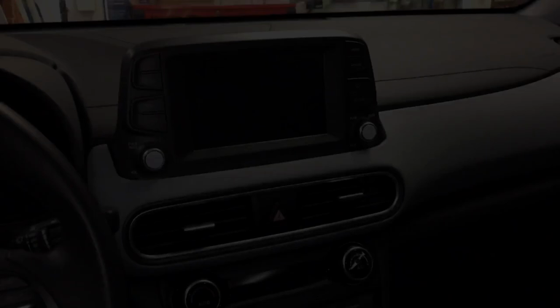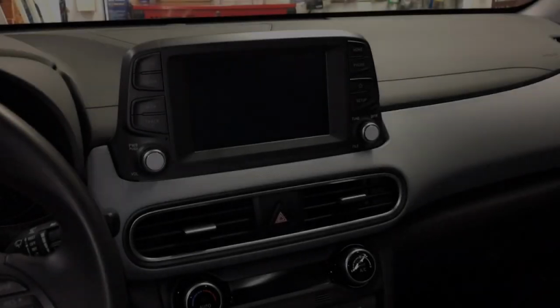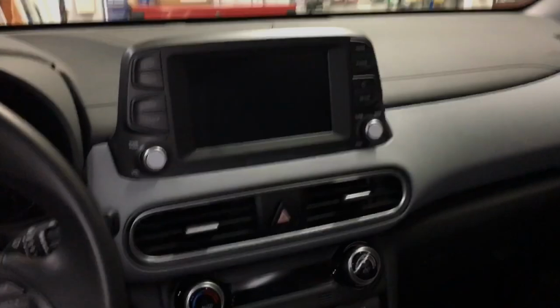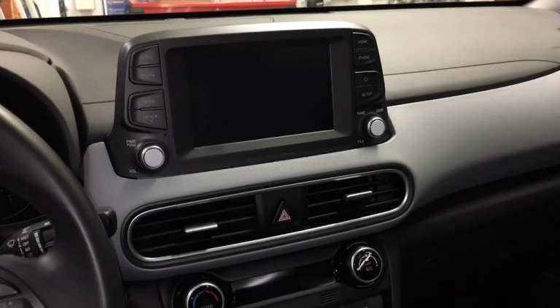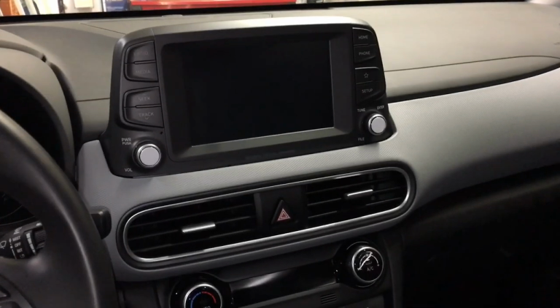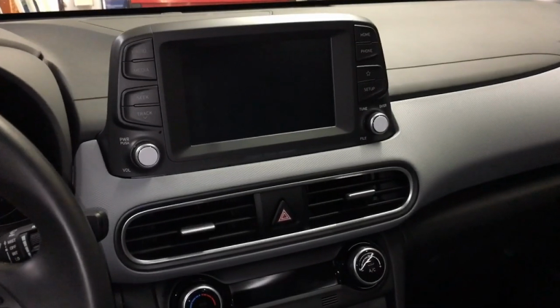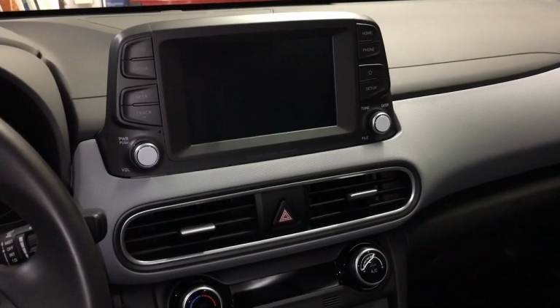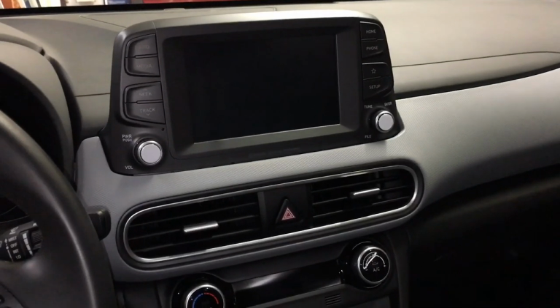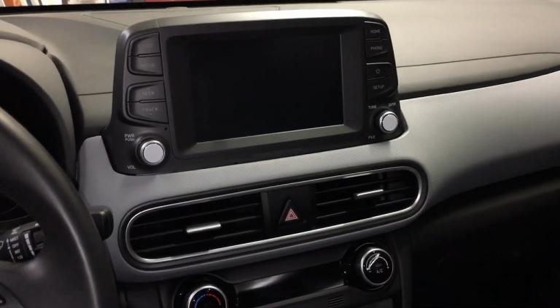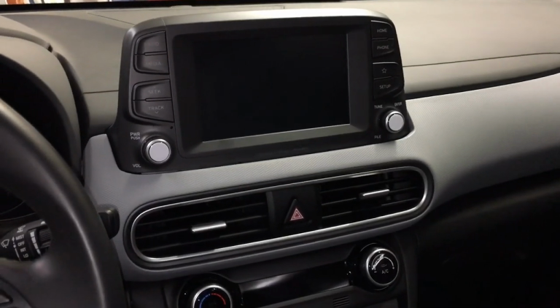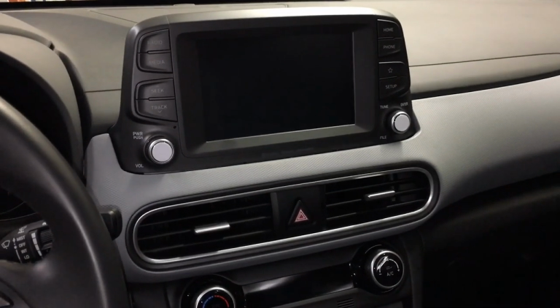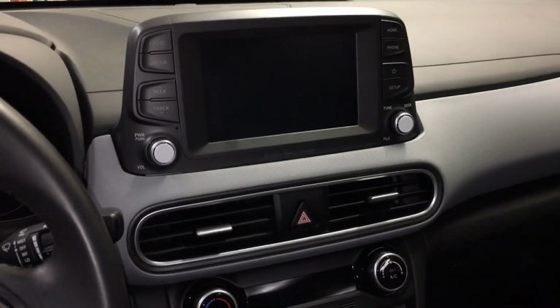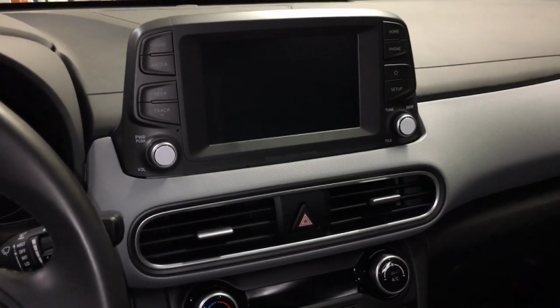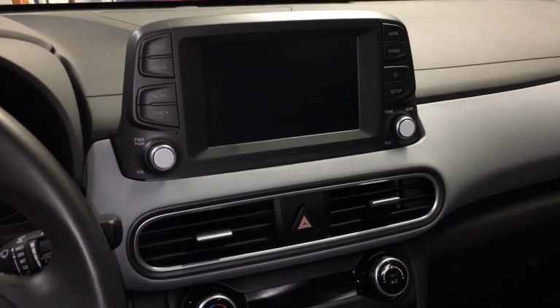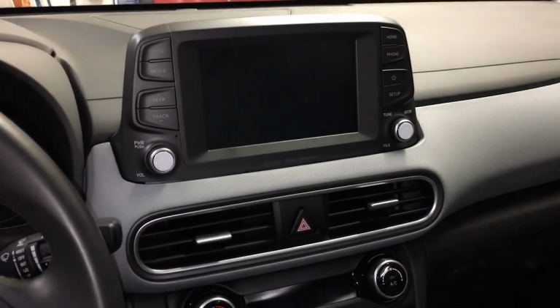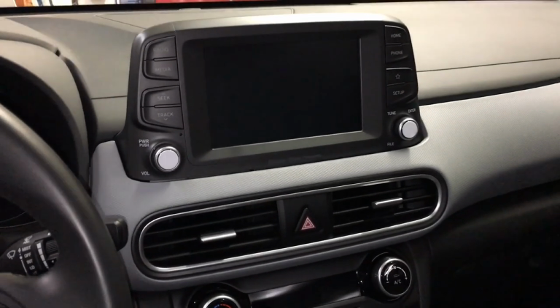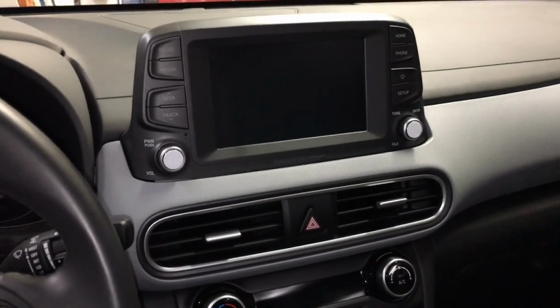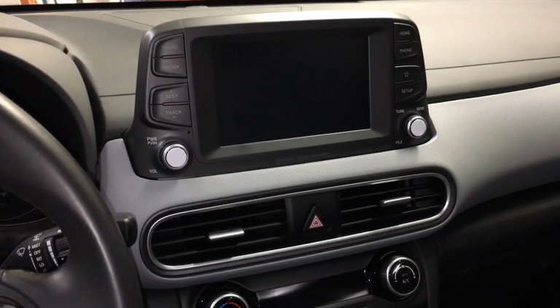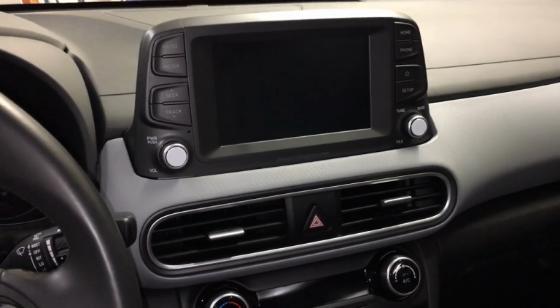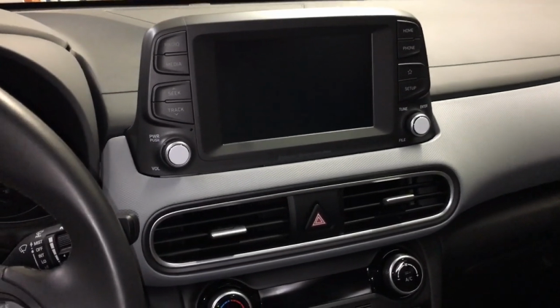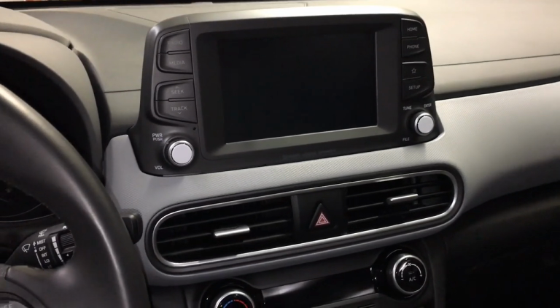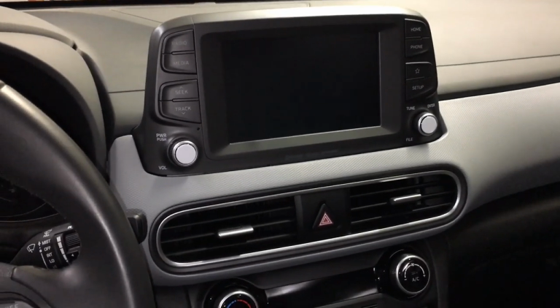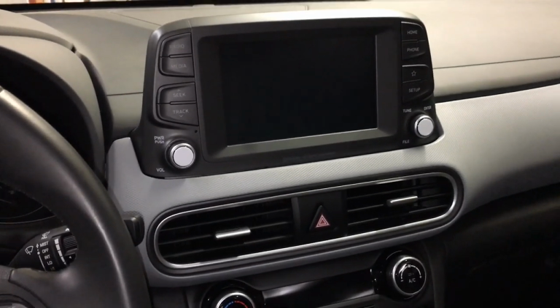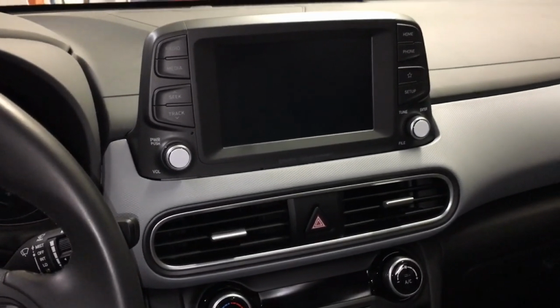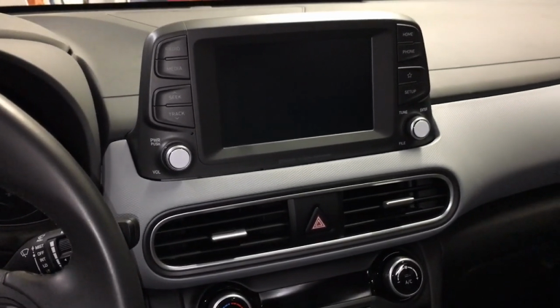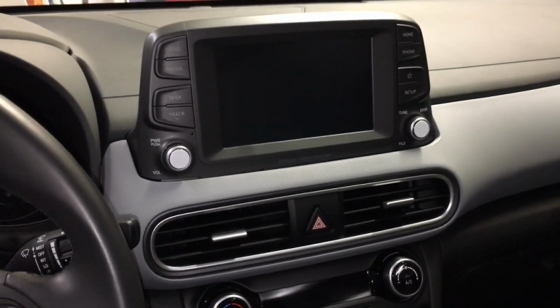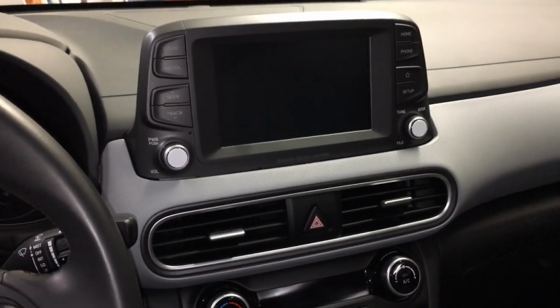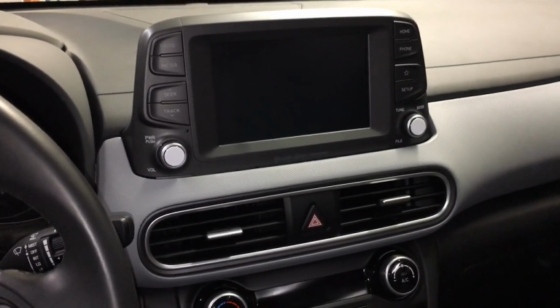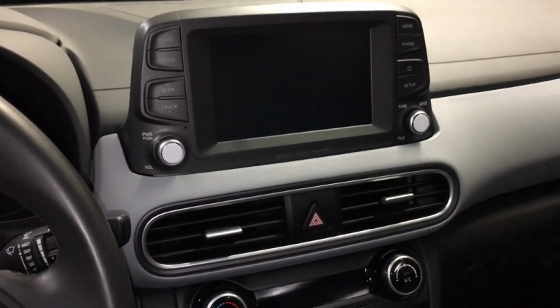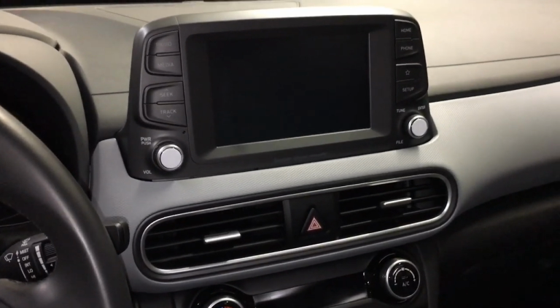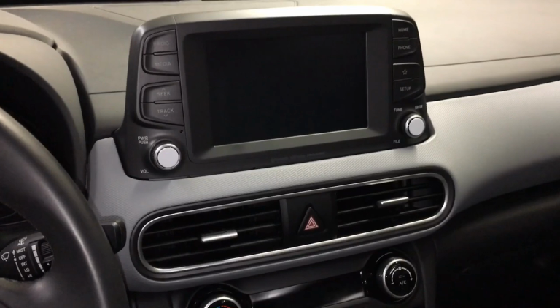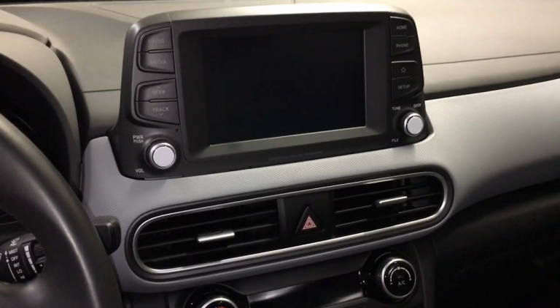This is going to be how to remove a radio in a Hyundai Kona 2018.